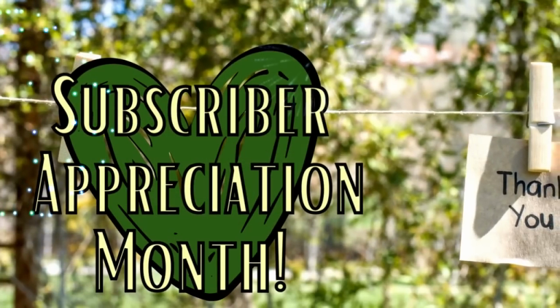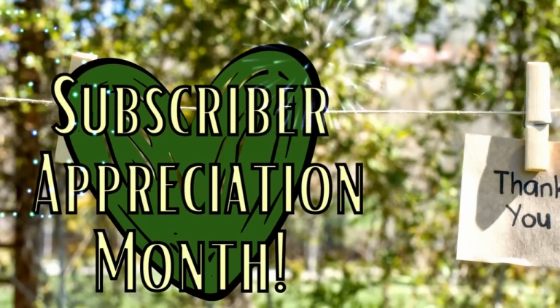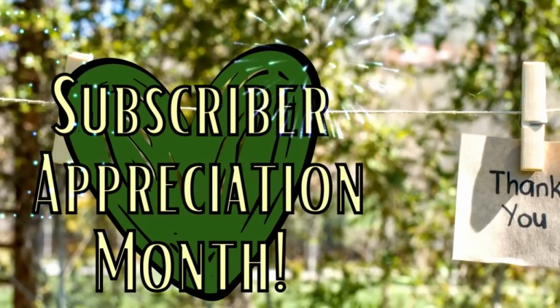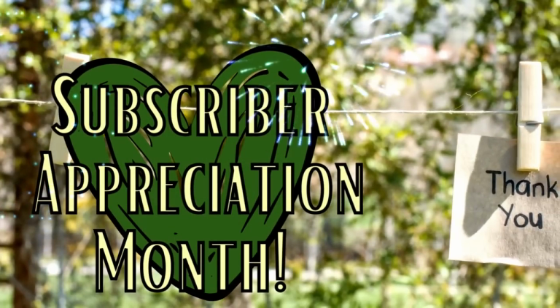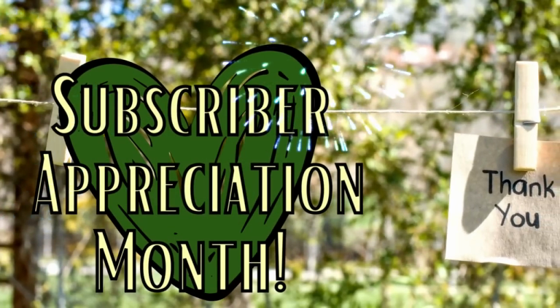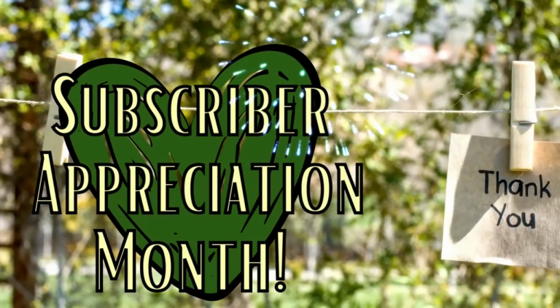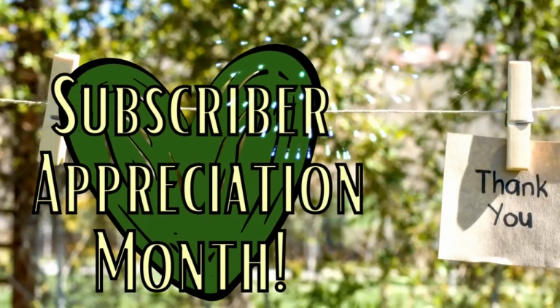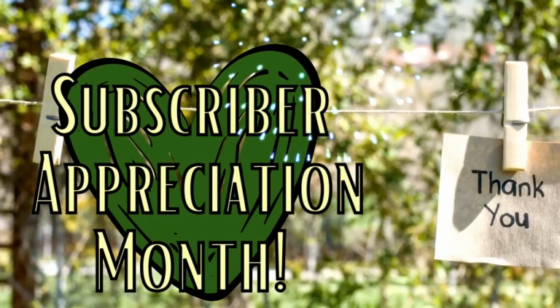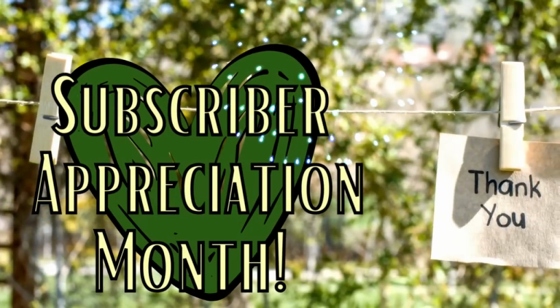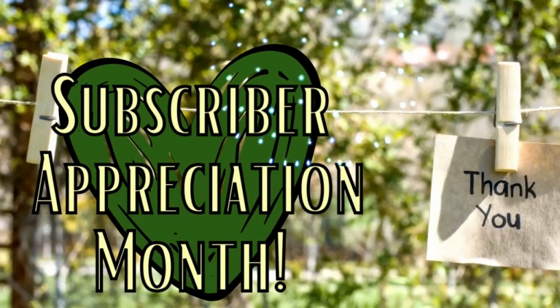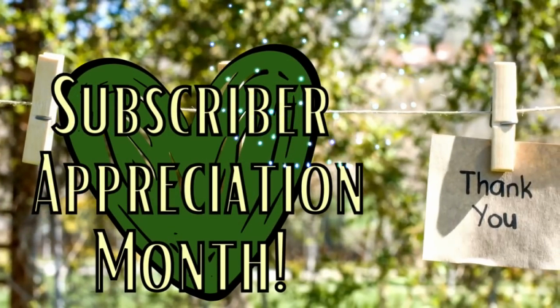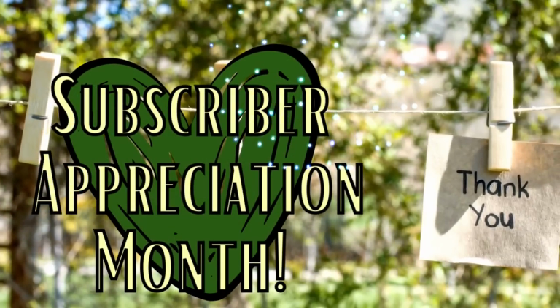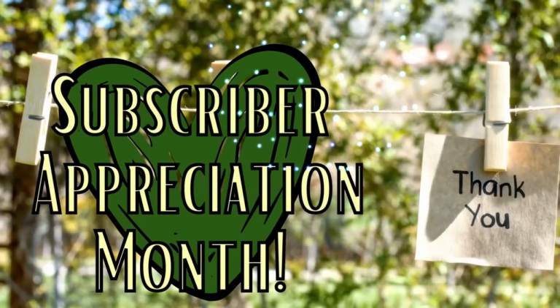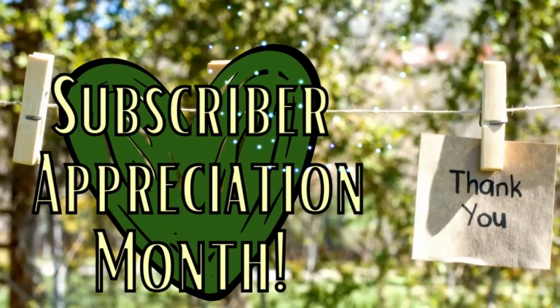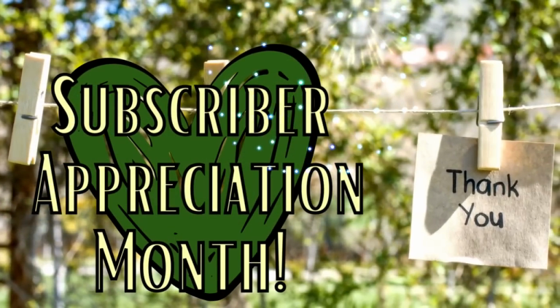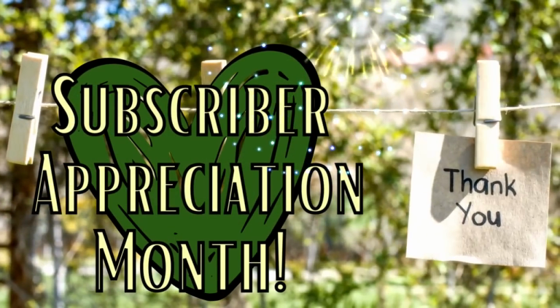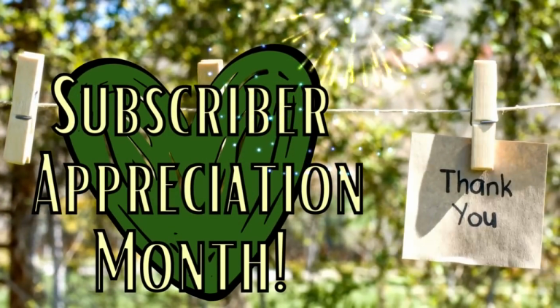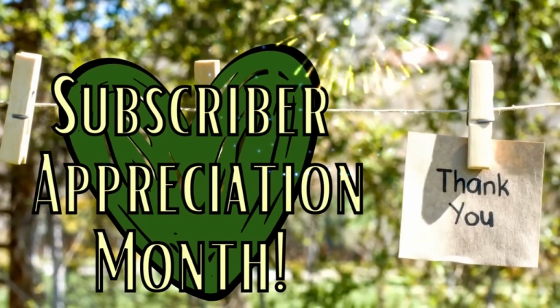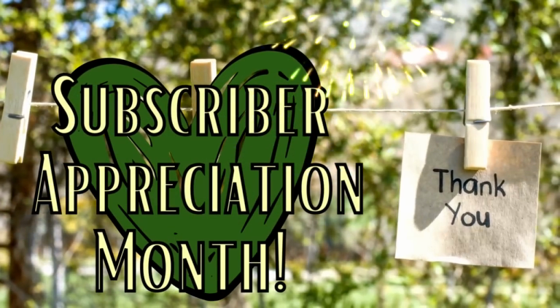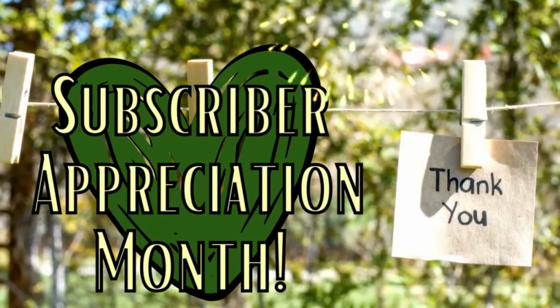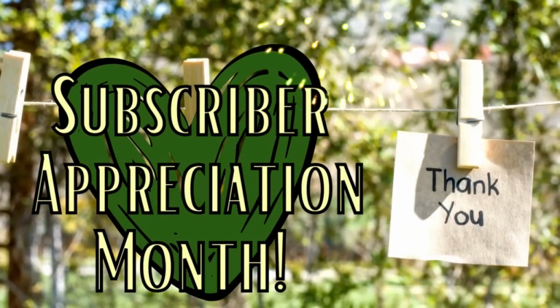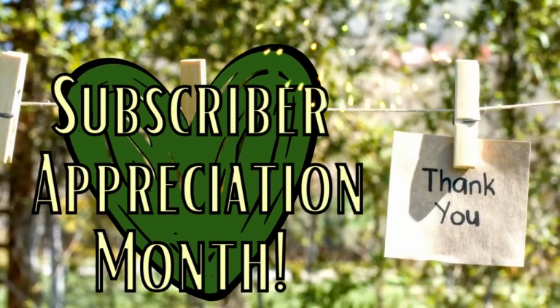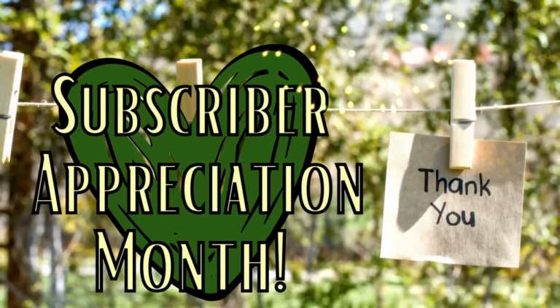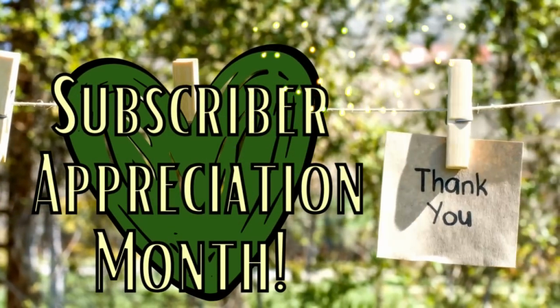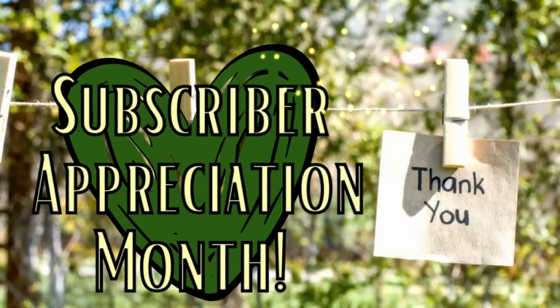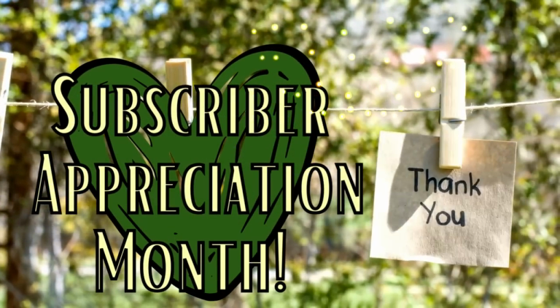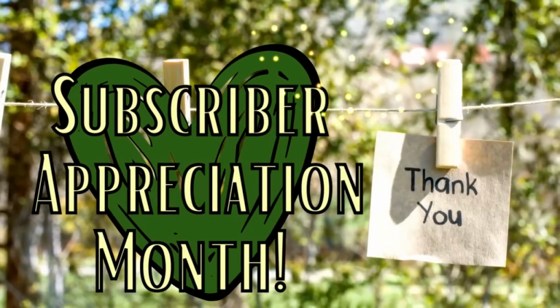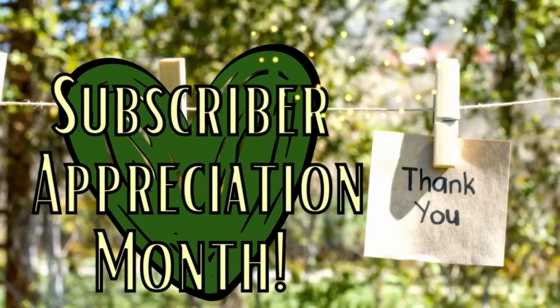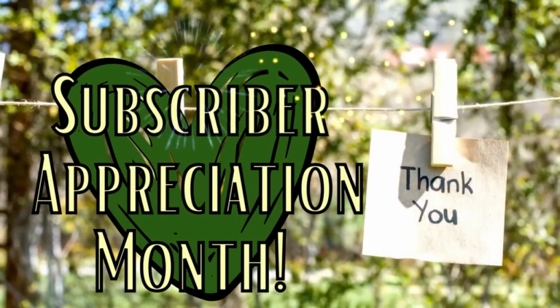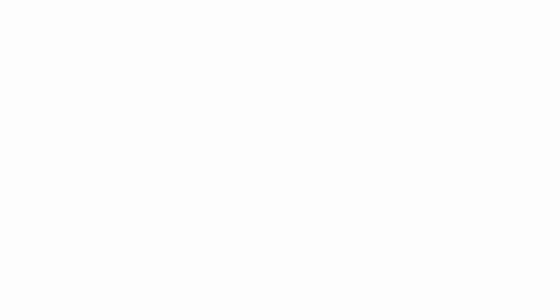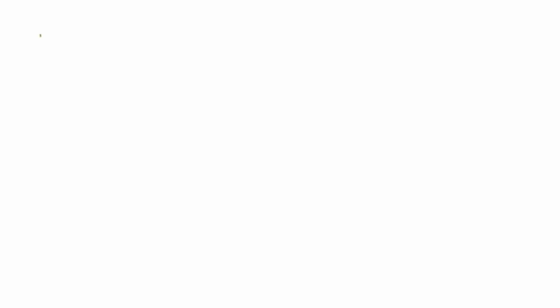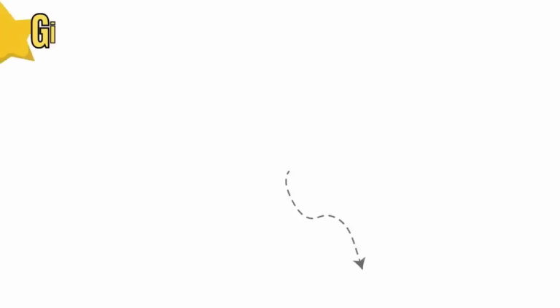It is November subscriber appreciation month and it's time for me to give back — freeze this frame, read the rules, and good luck.